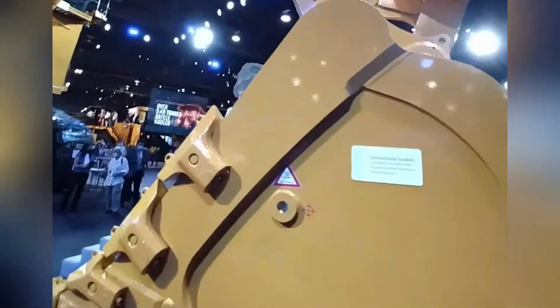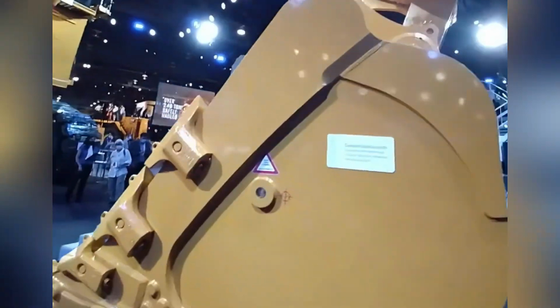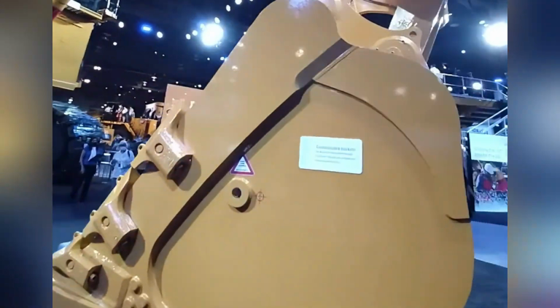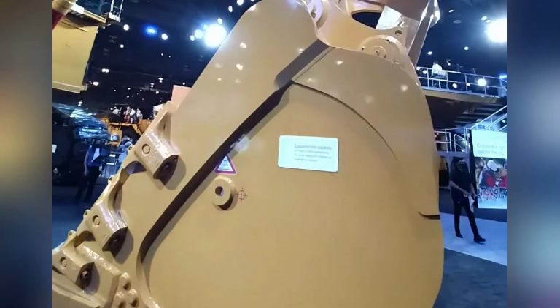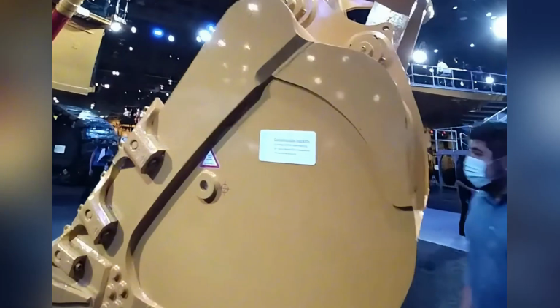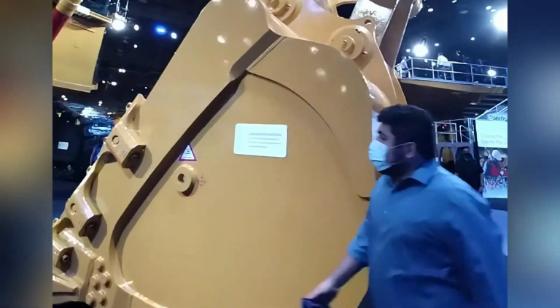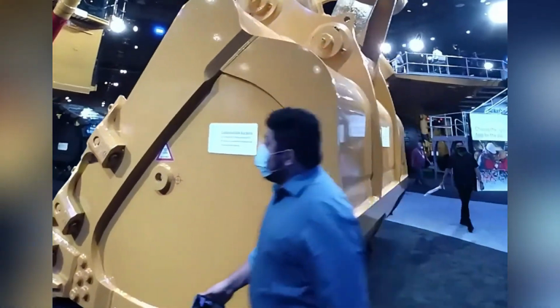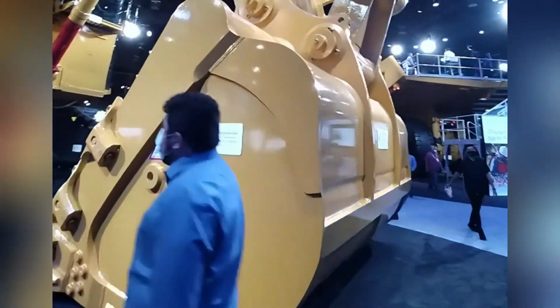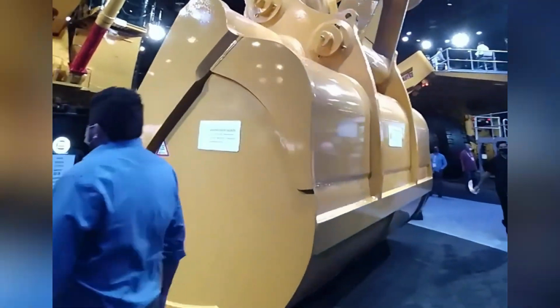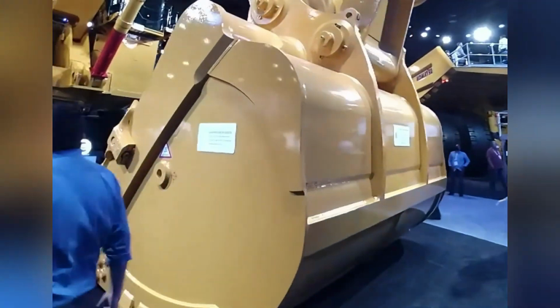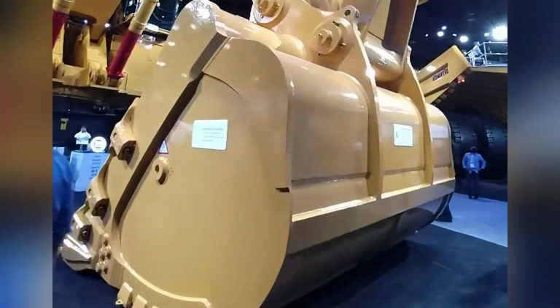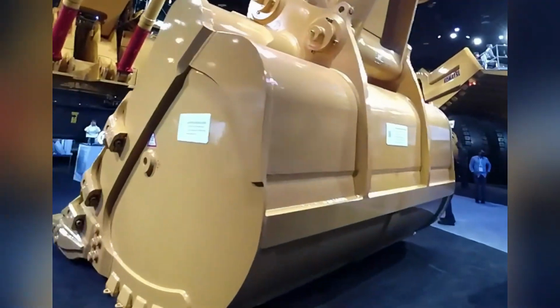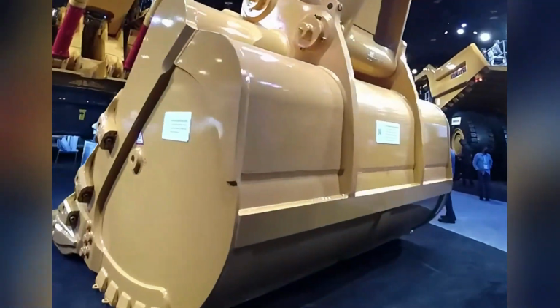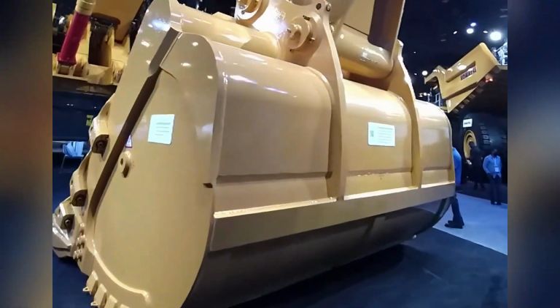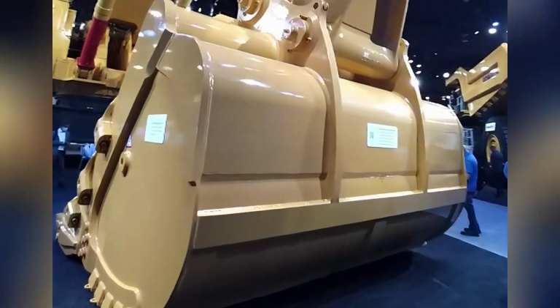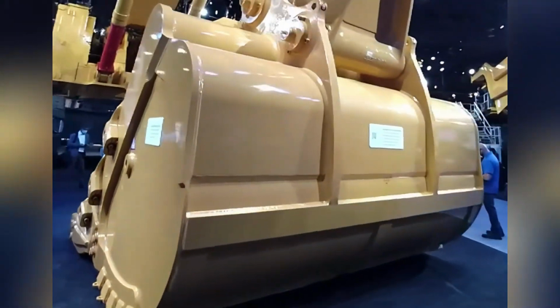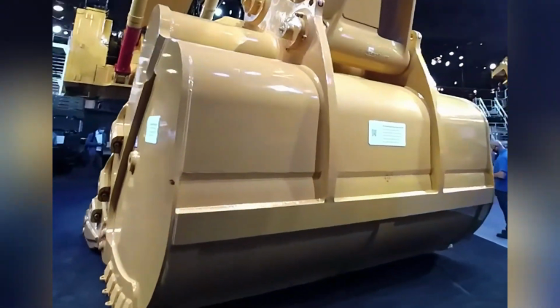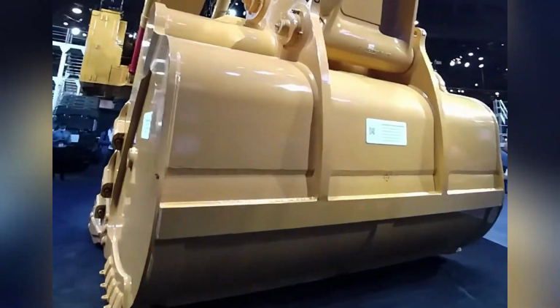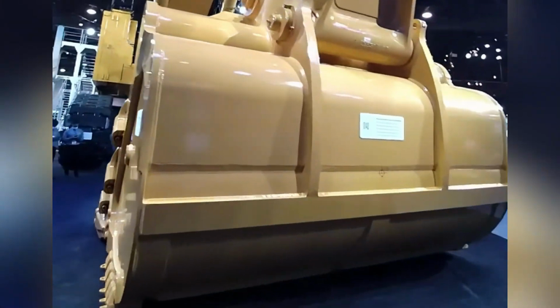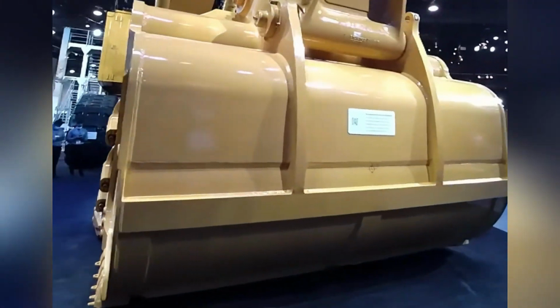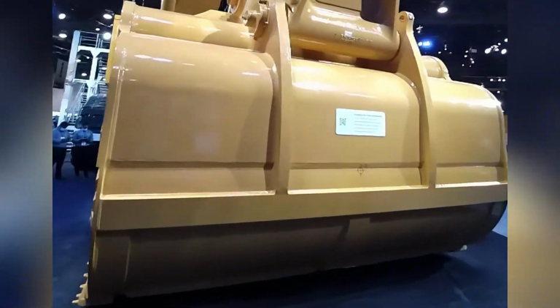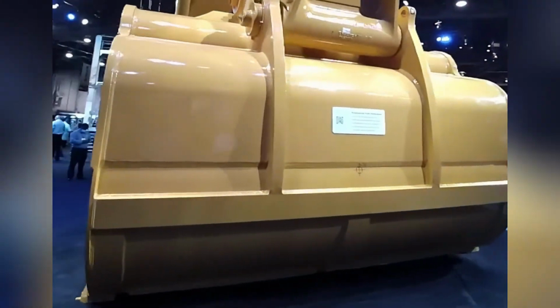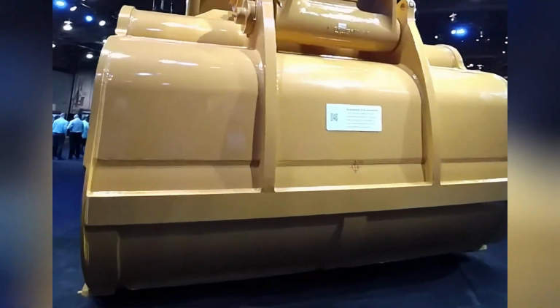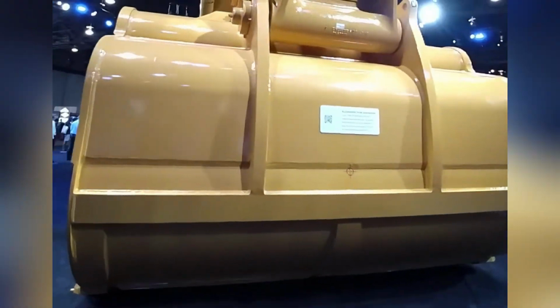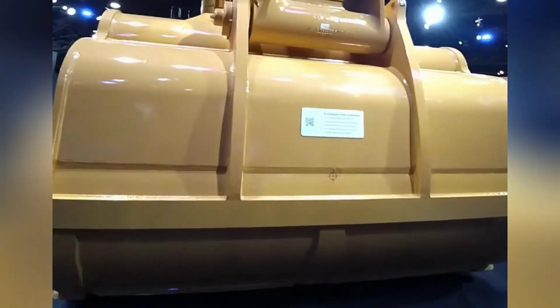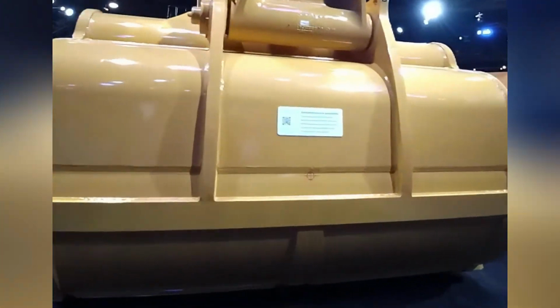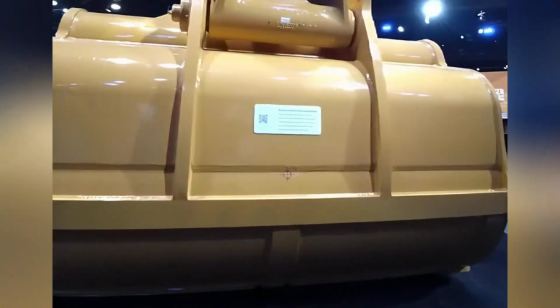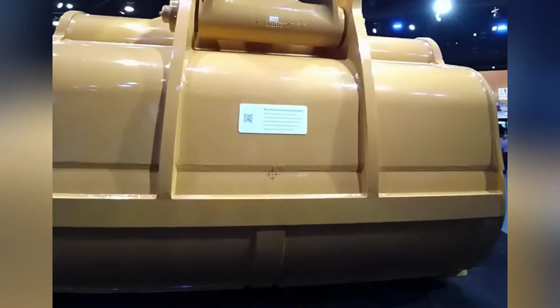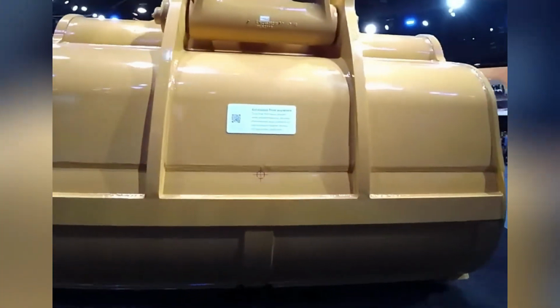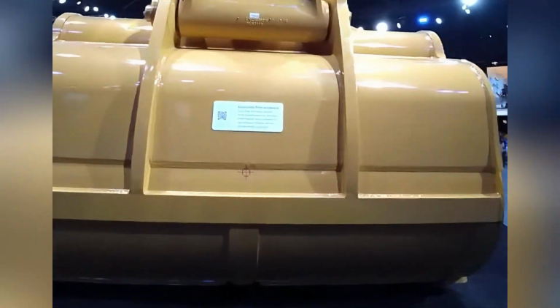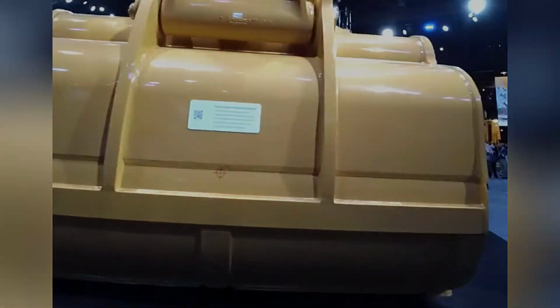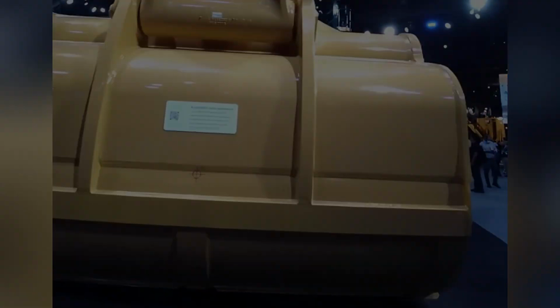For transport, the PC-5500 typically requires an escort of 5 large trucks.